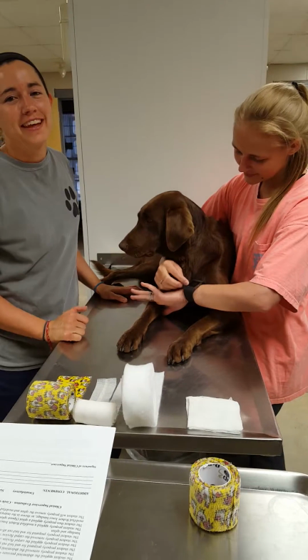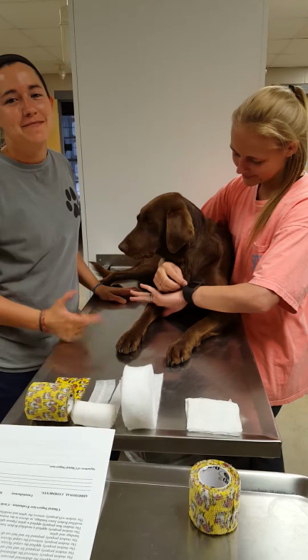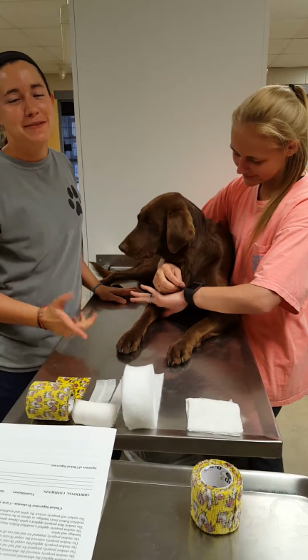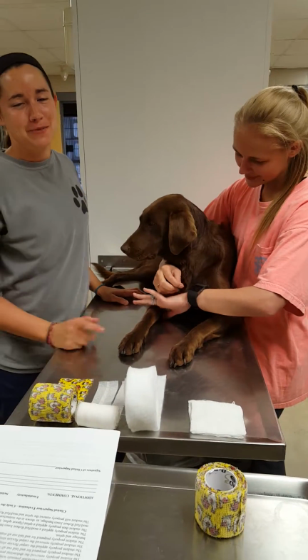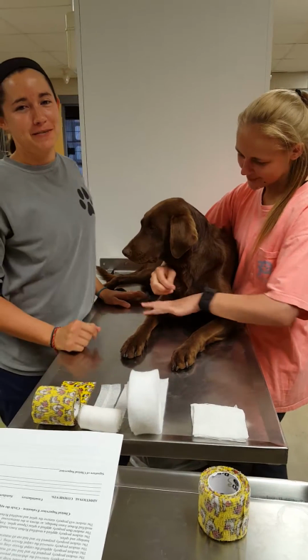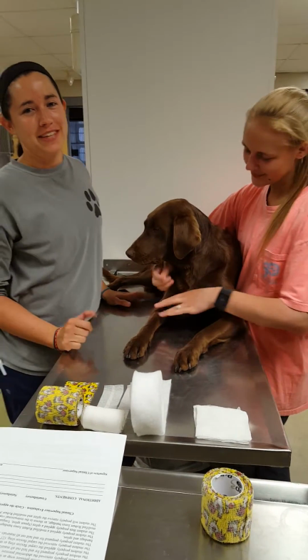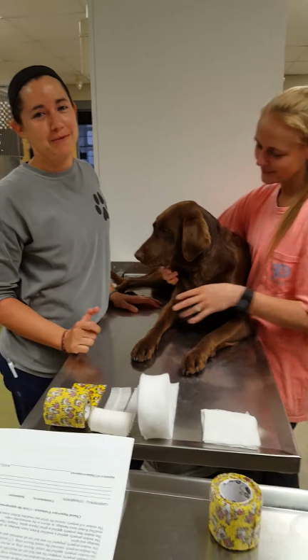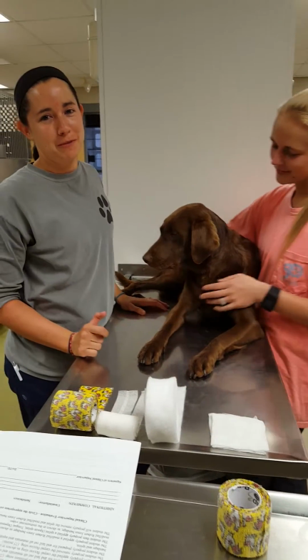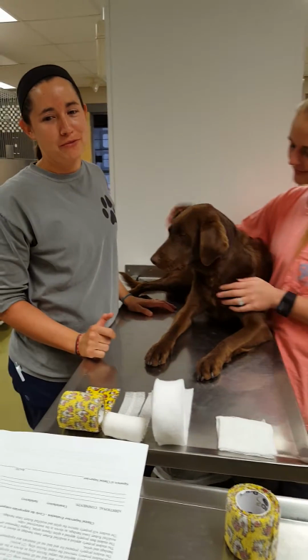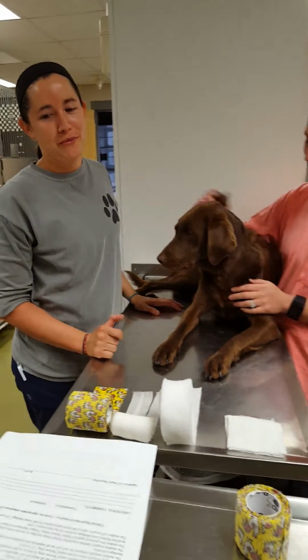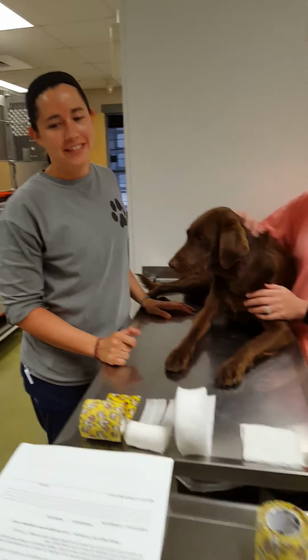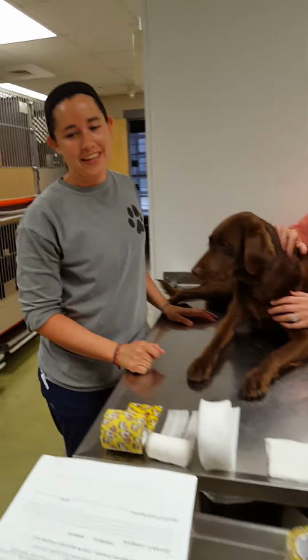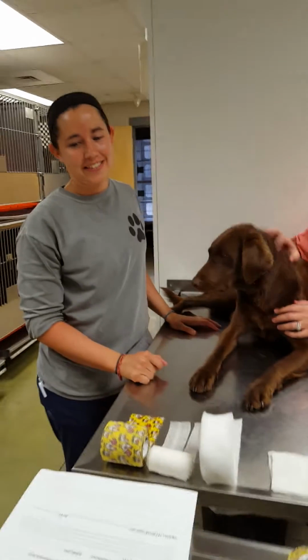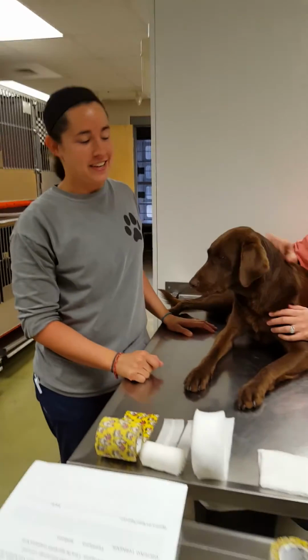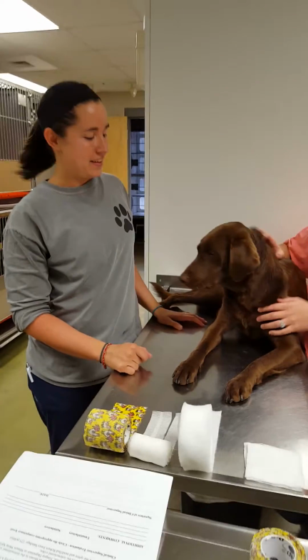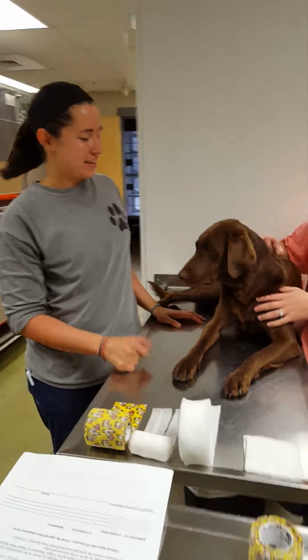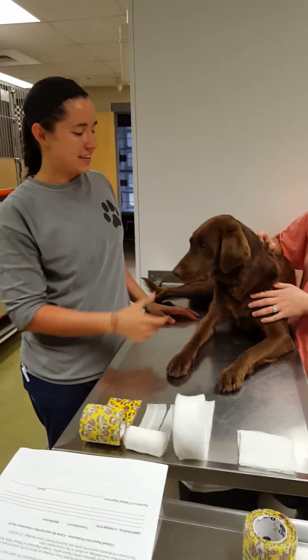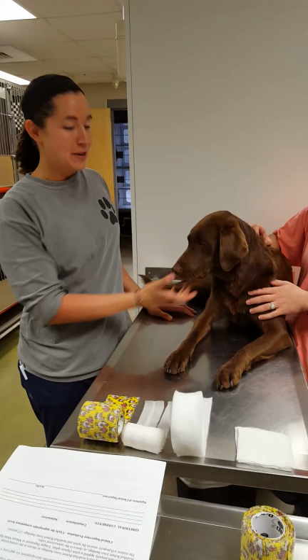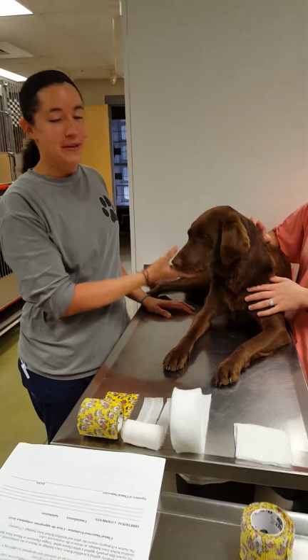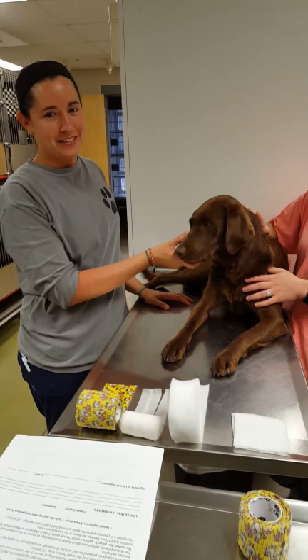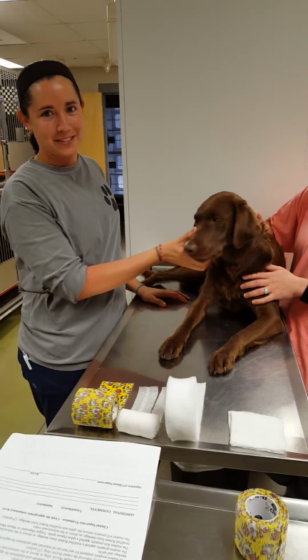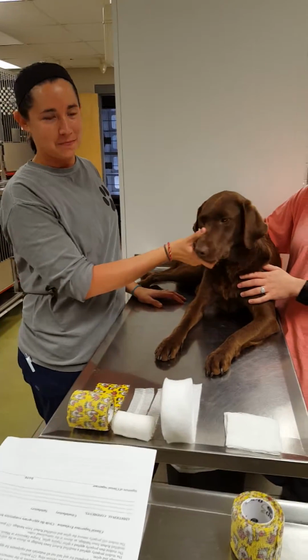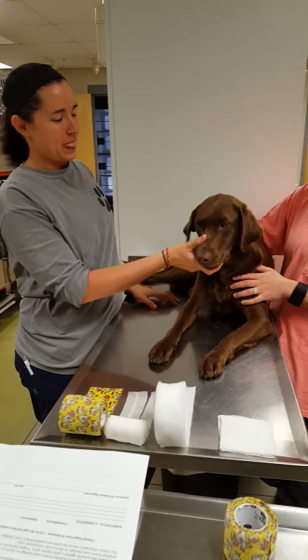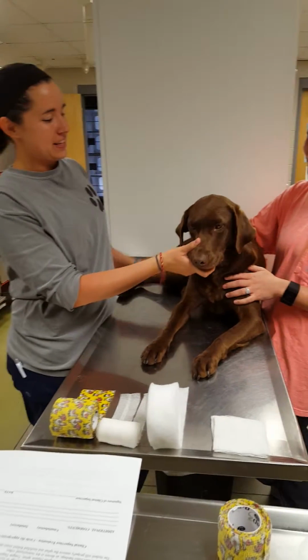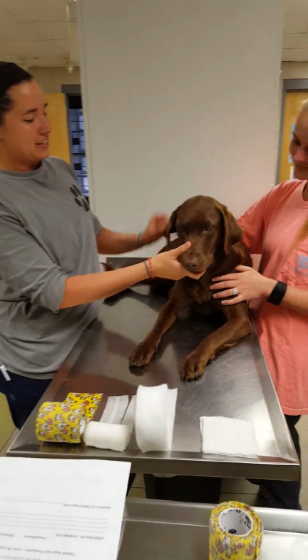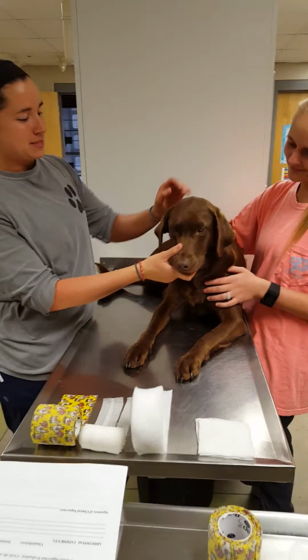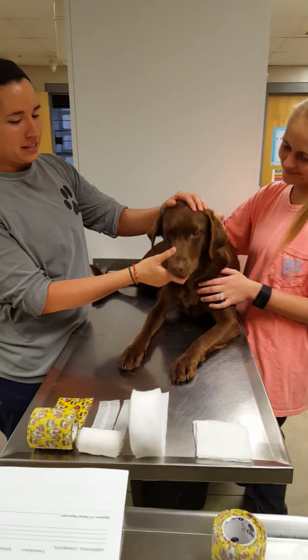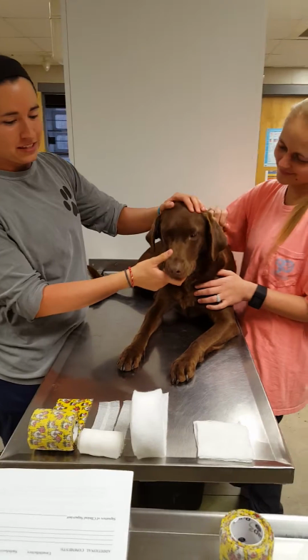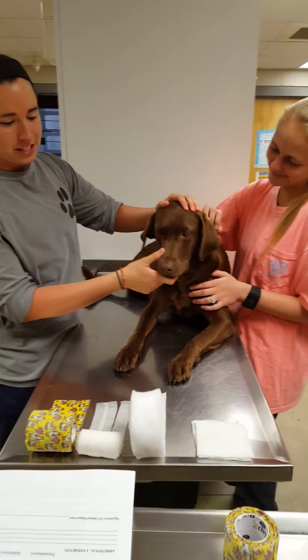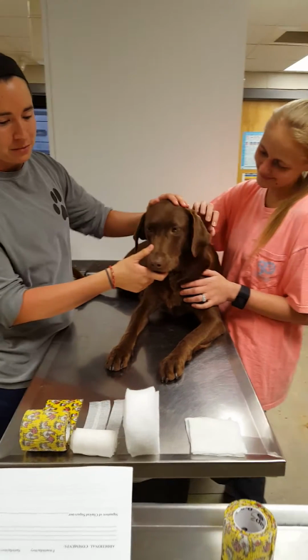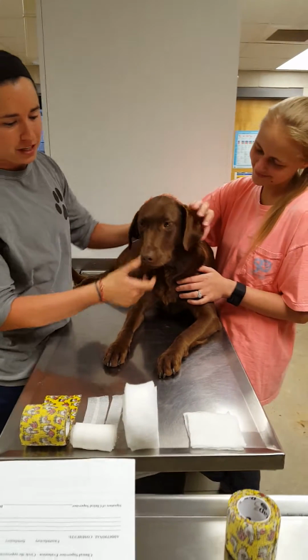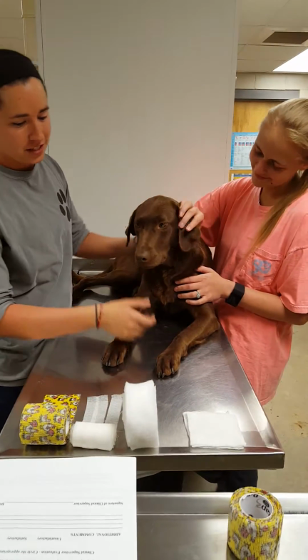My name is Brooke Armstead and I'm going to be performing a task in ear bandage. This is Bentley and she's my patient.